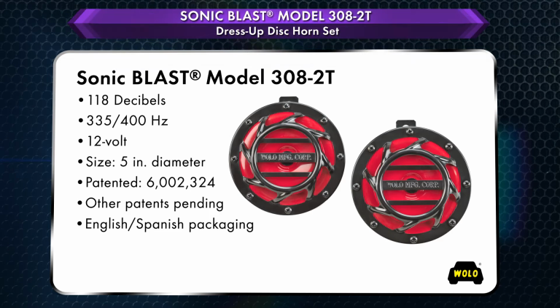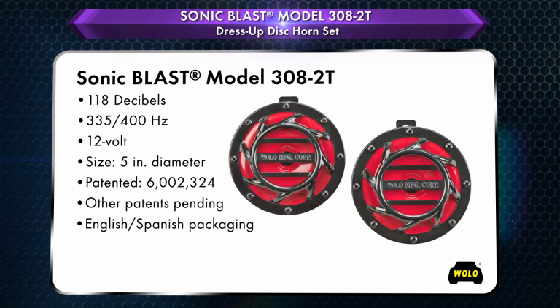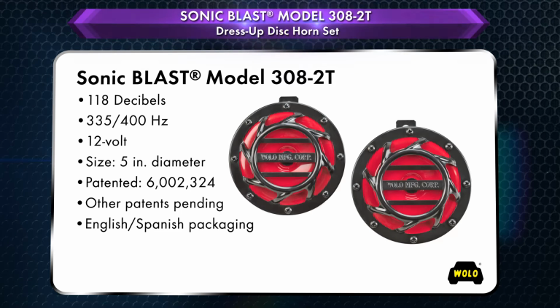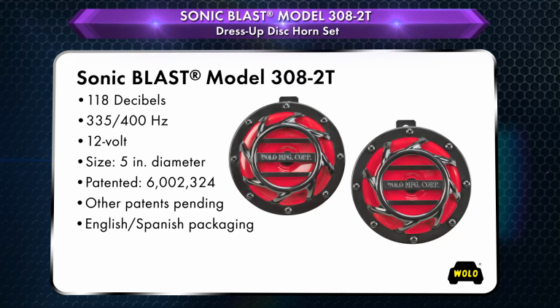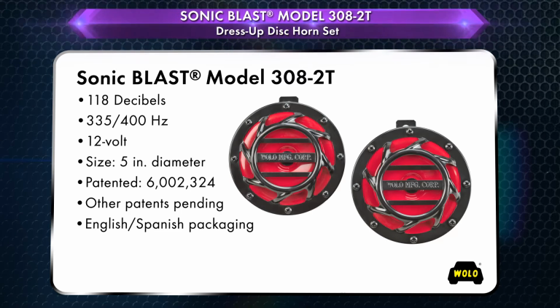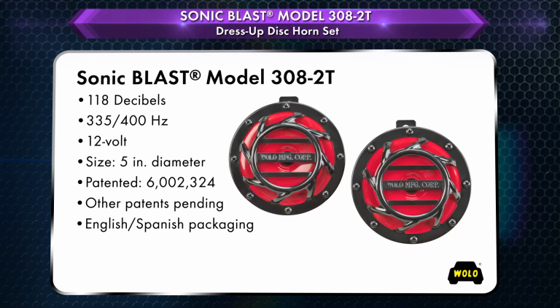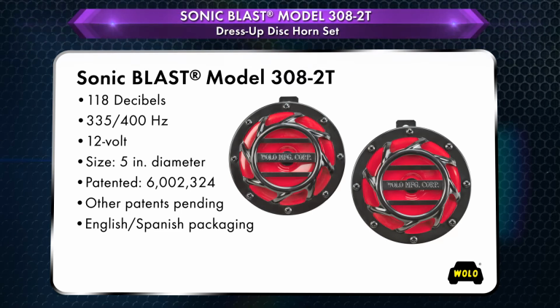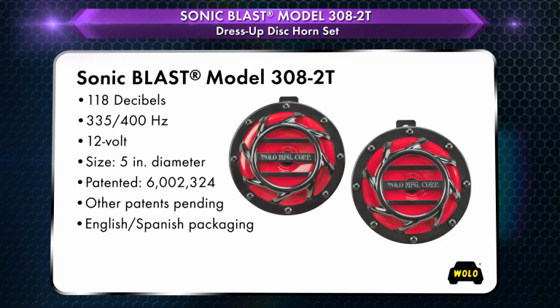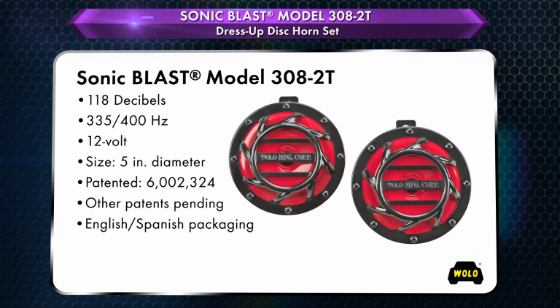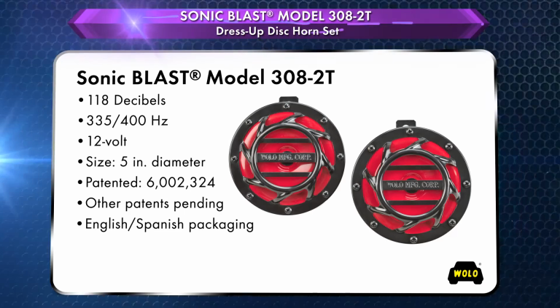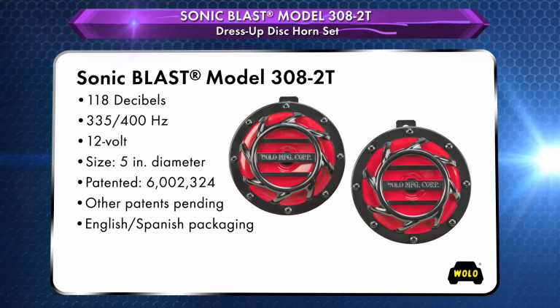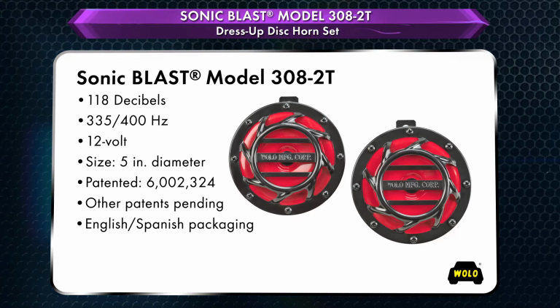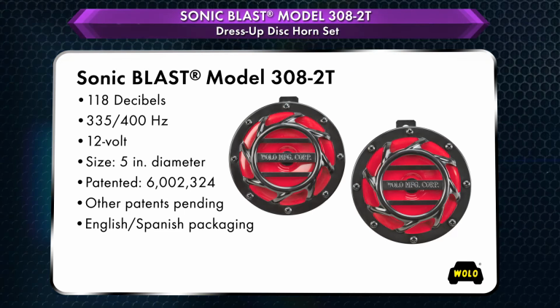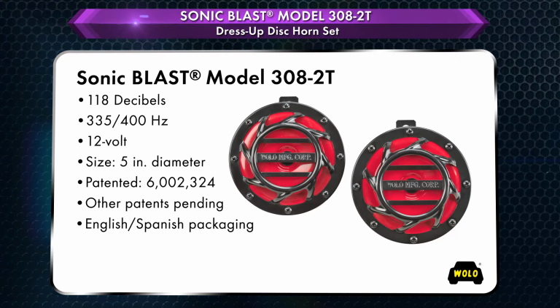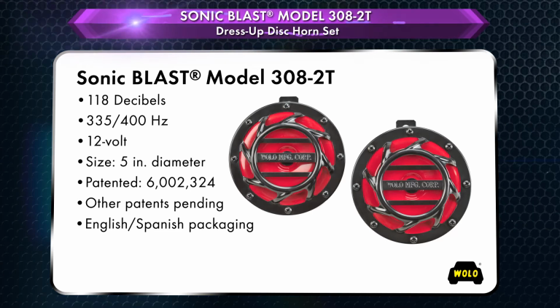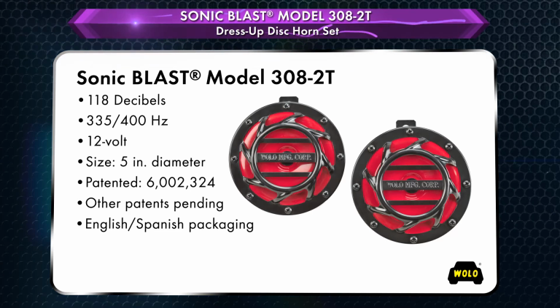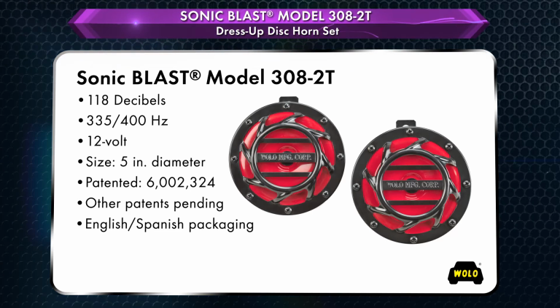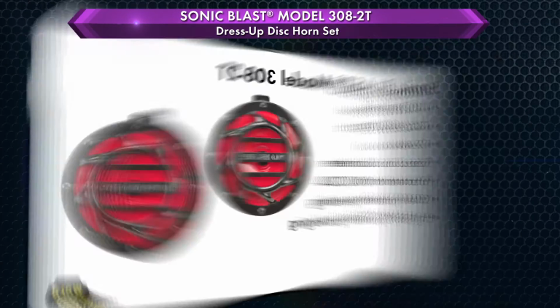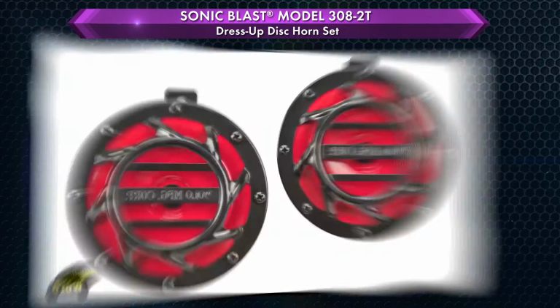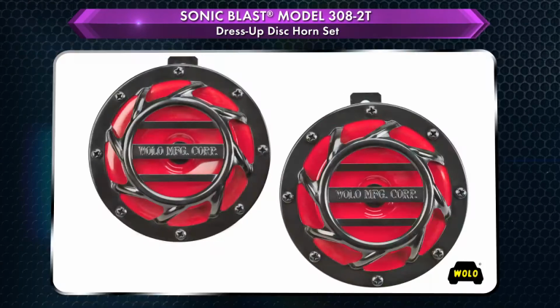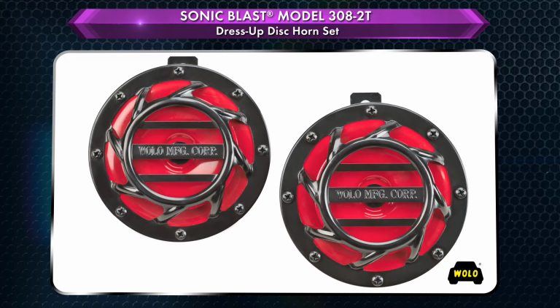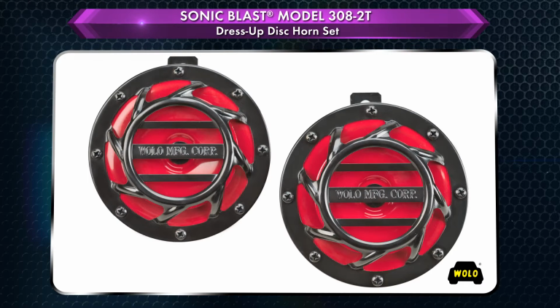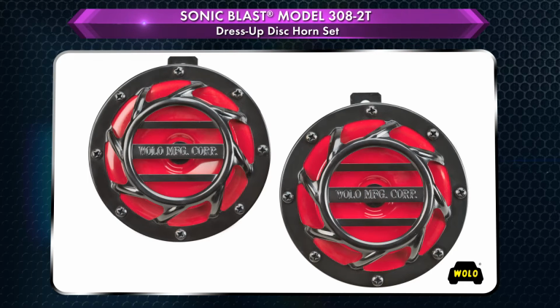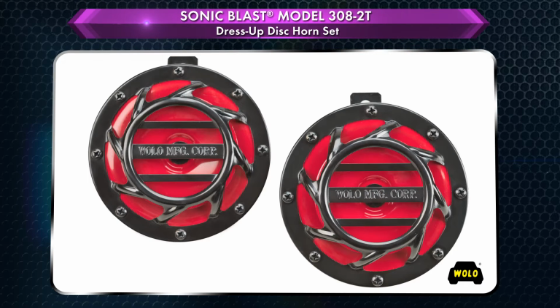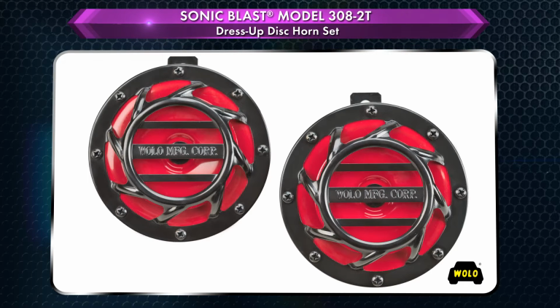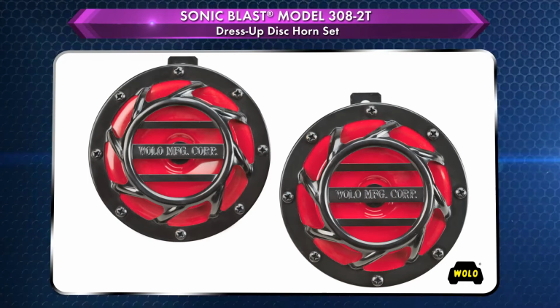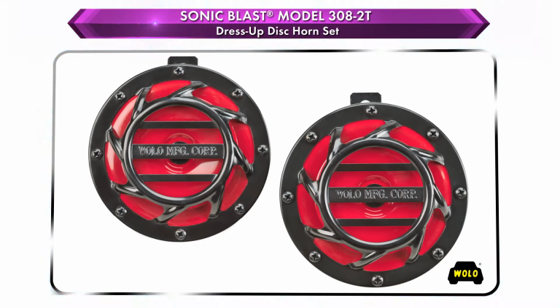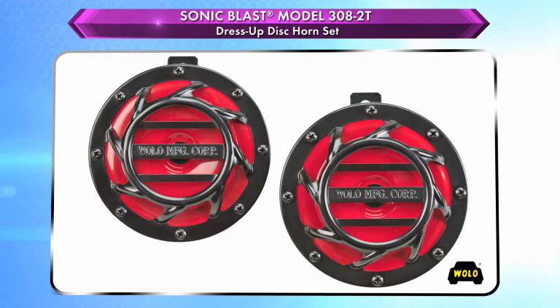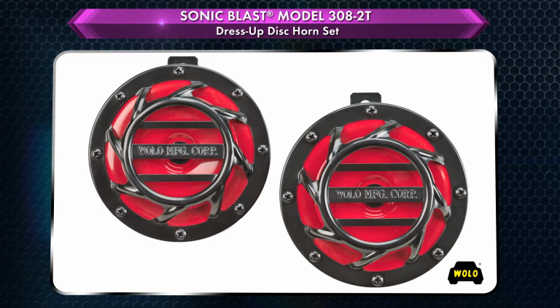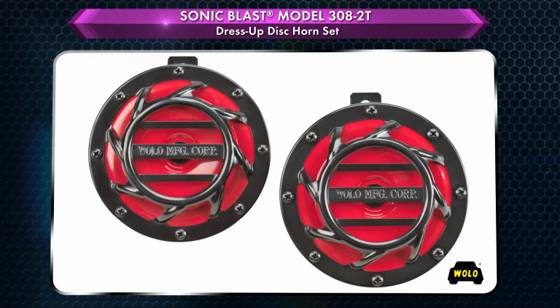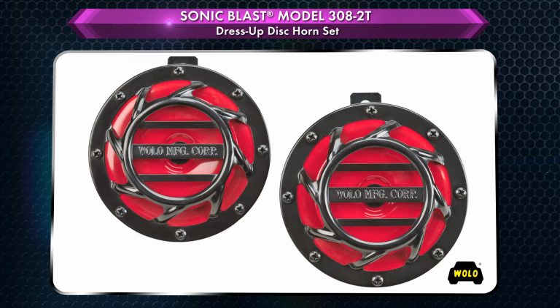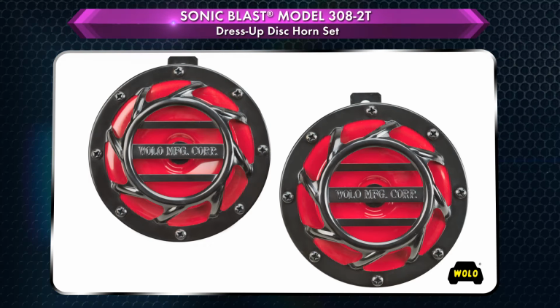Two 5-inch disc horns — one high tone and one low tone — have a beautiful red and black painted finish.